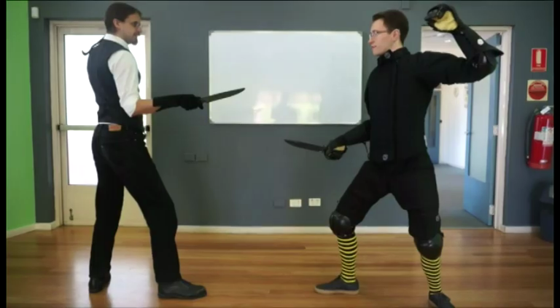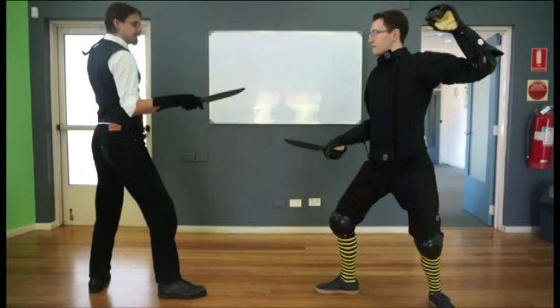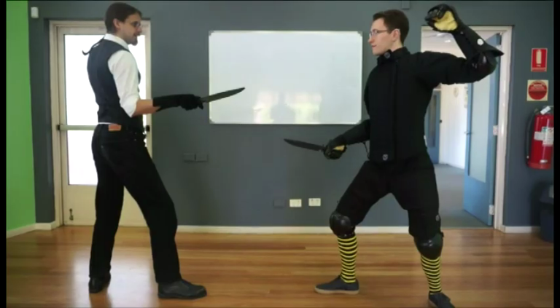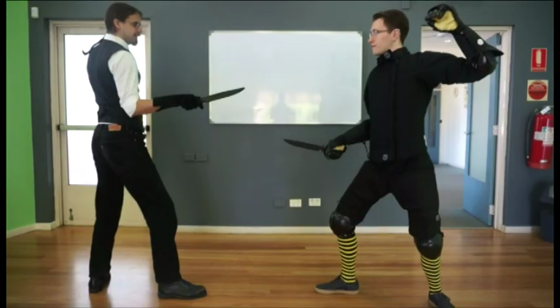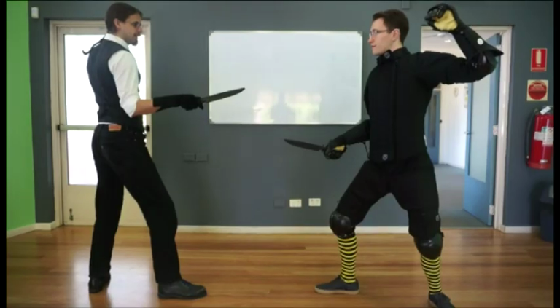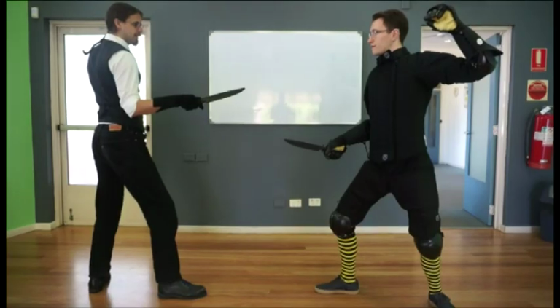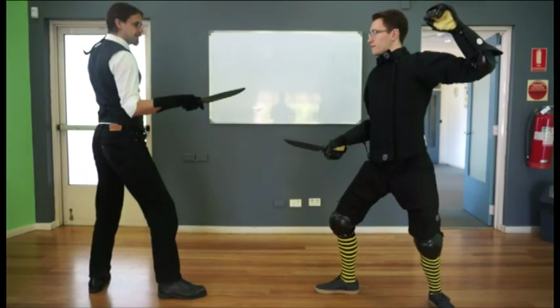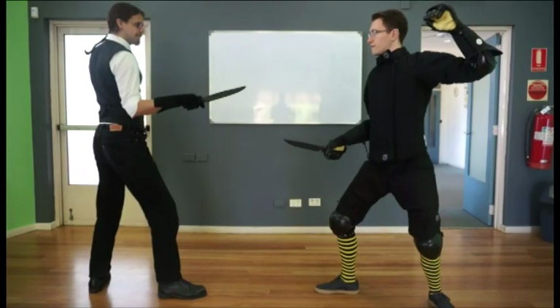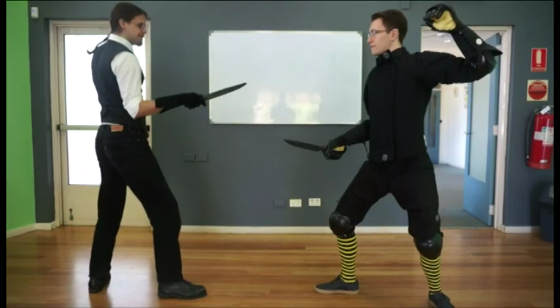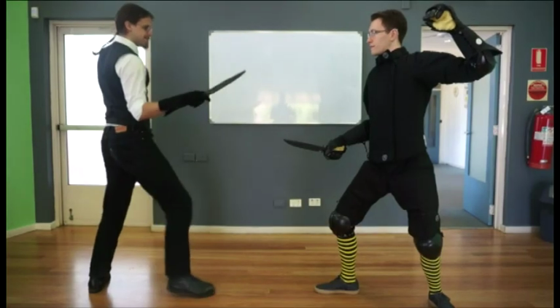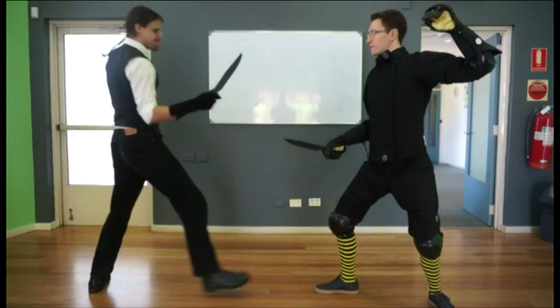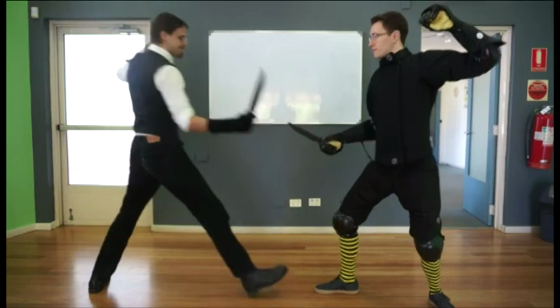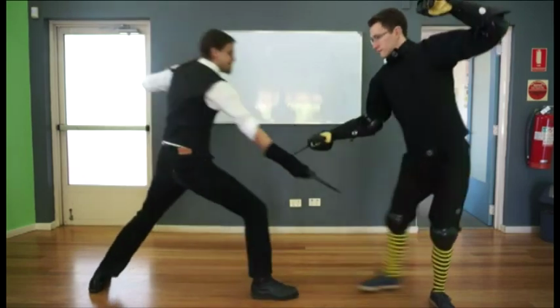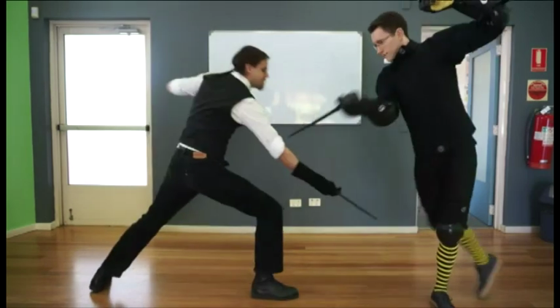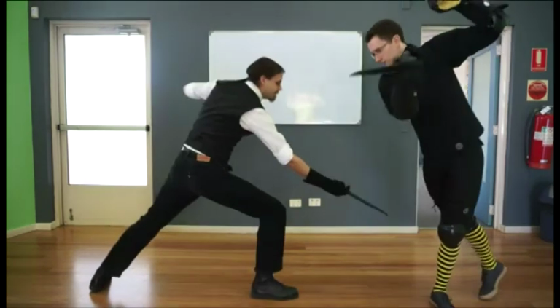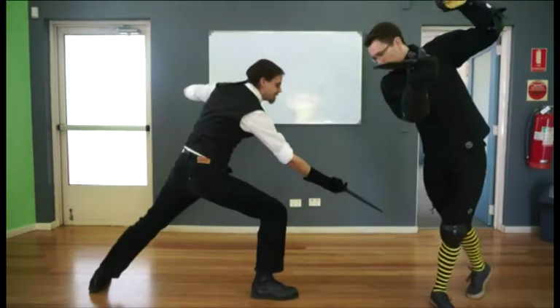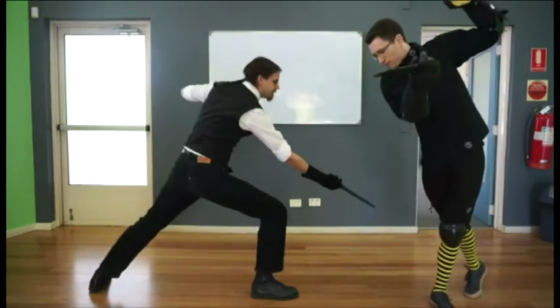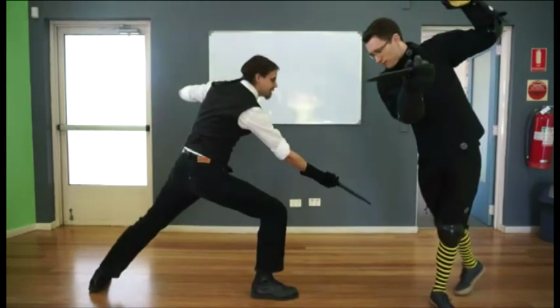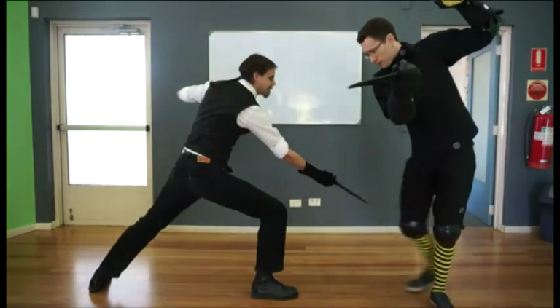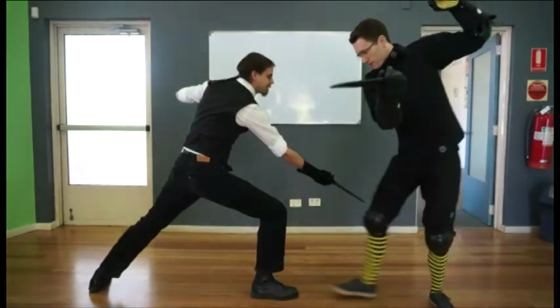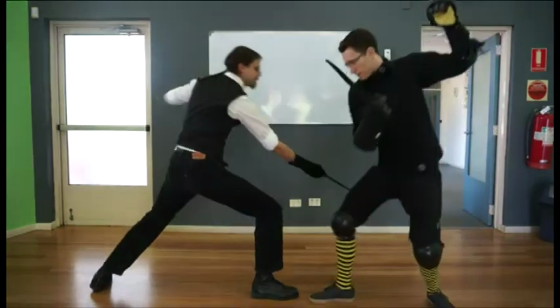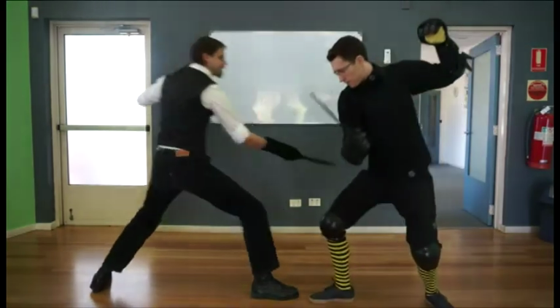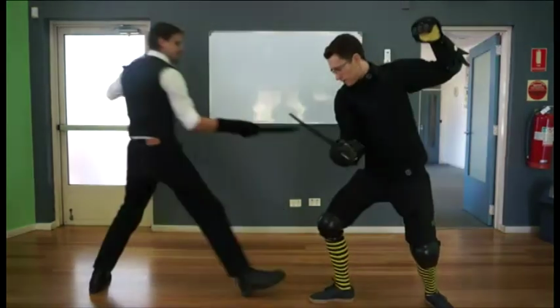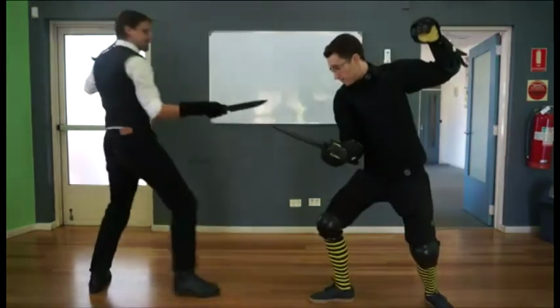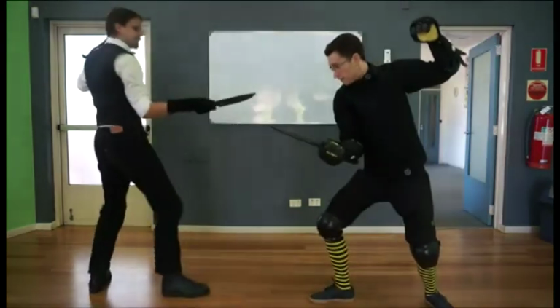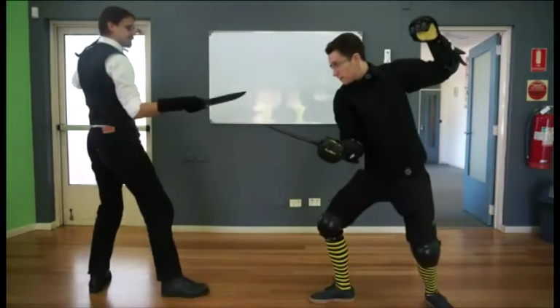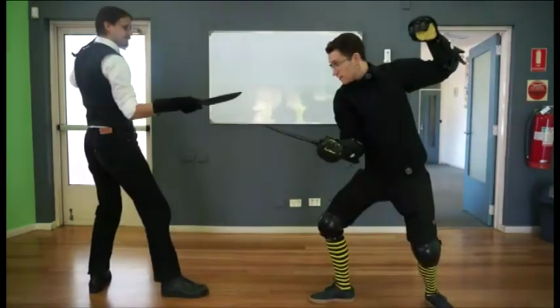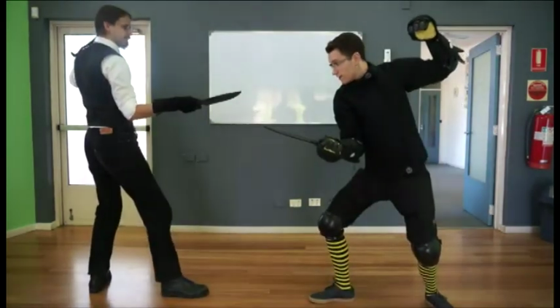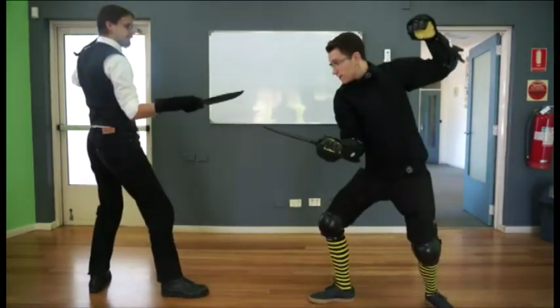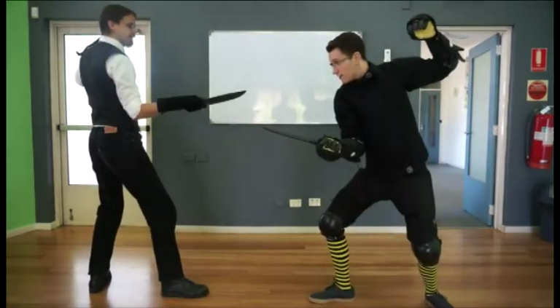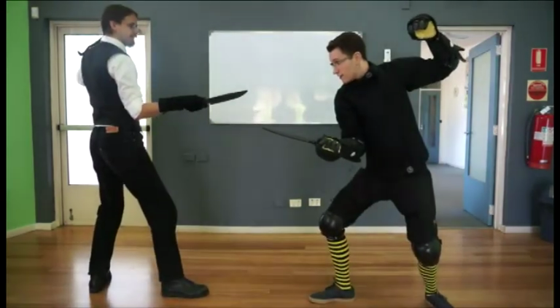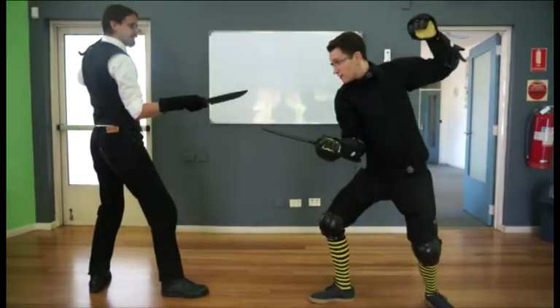Play 8: M — cut at leg. P — shift leg and cut three or four at arm.